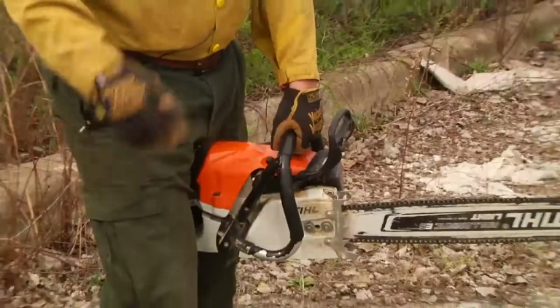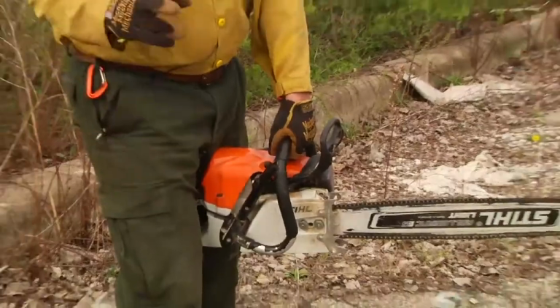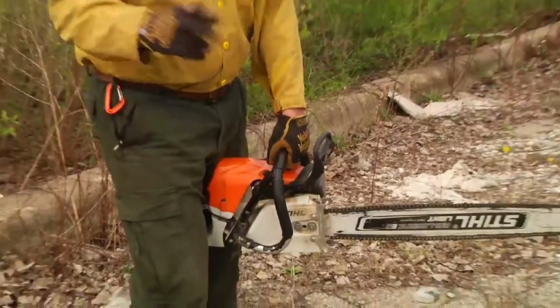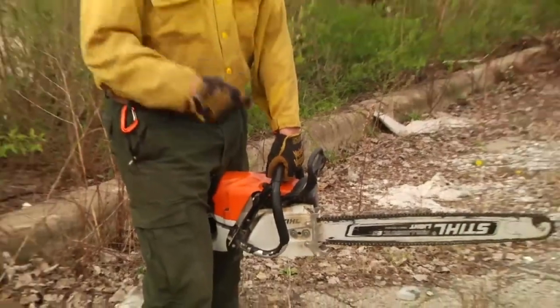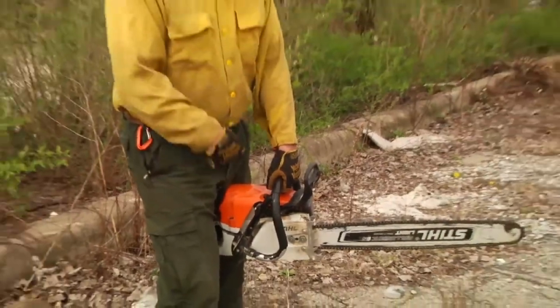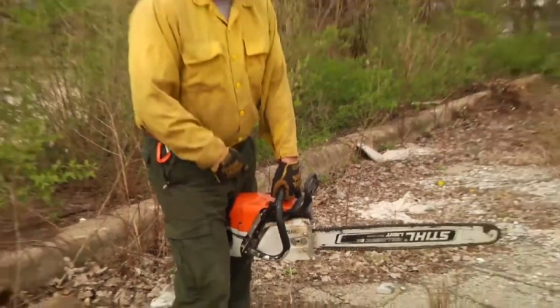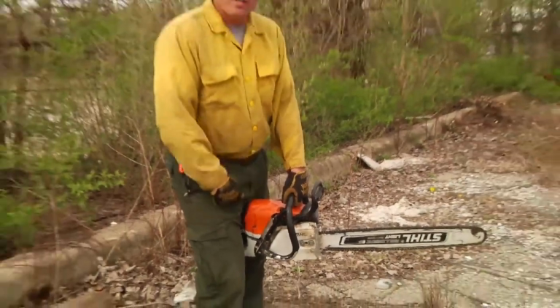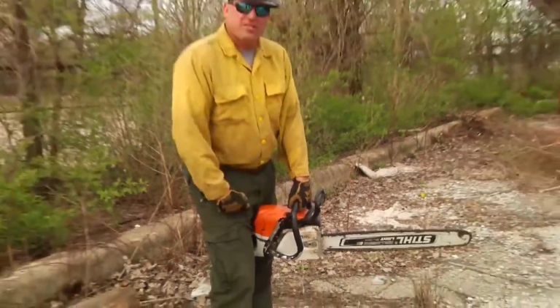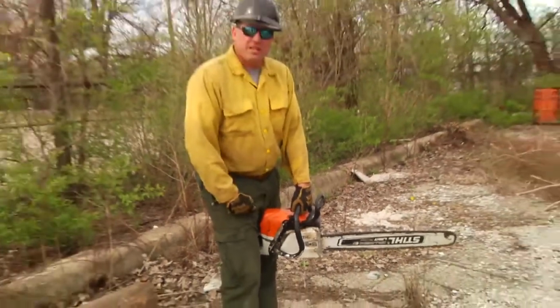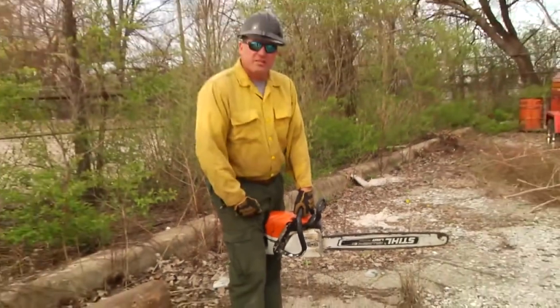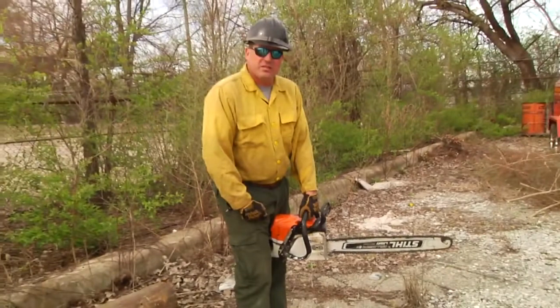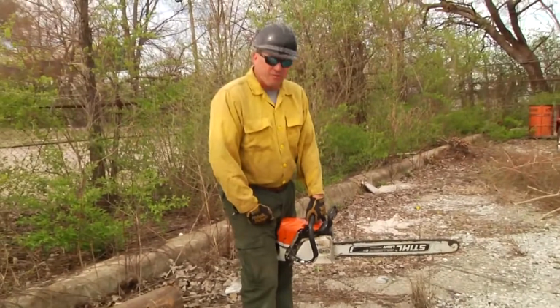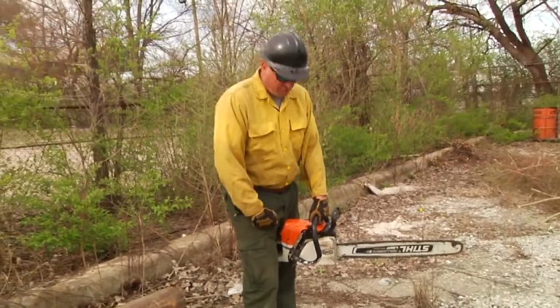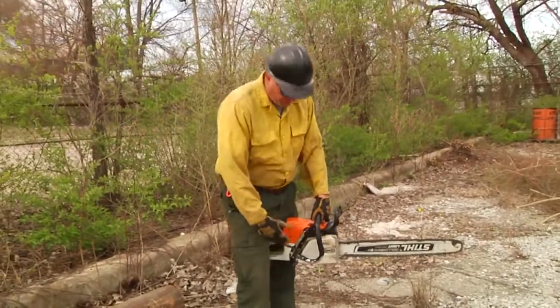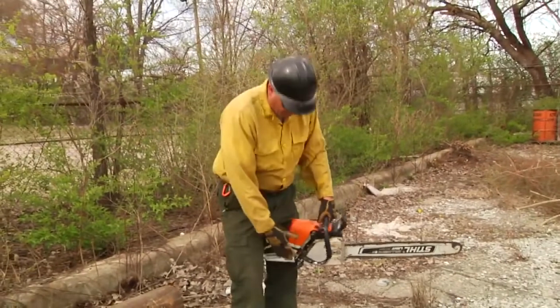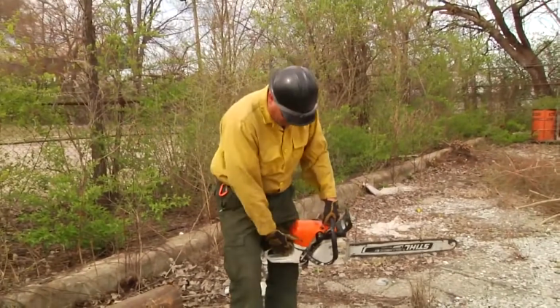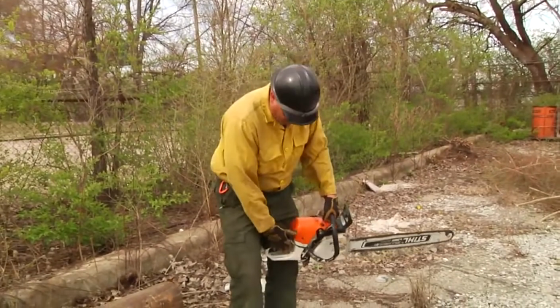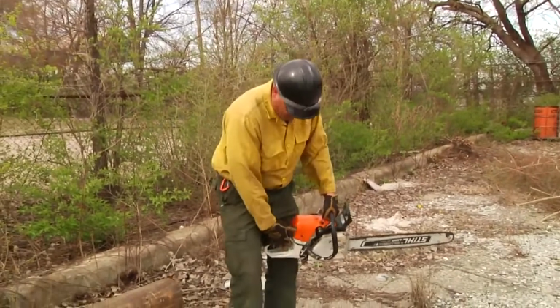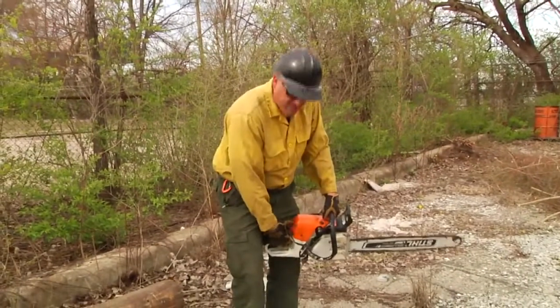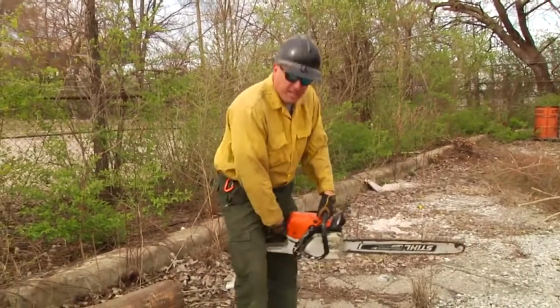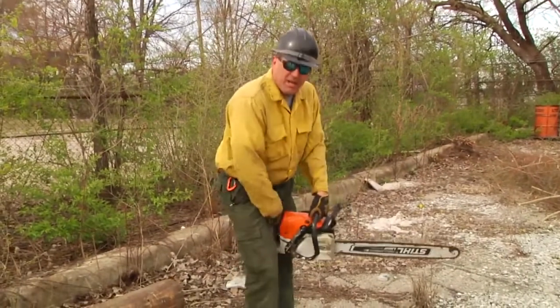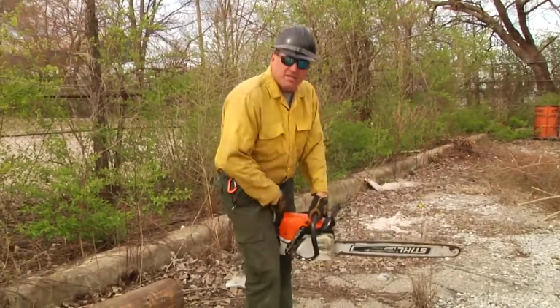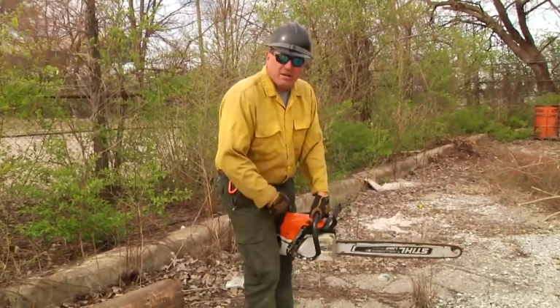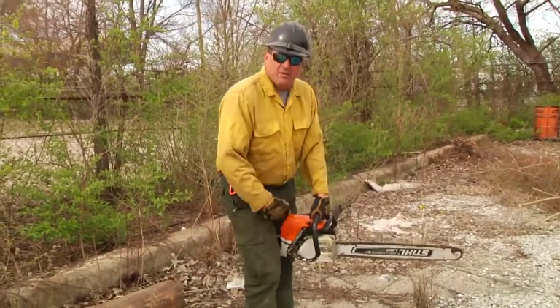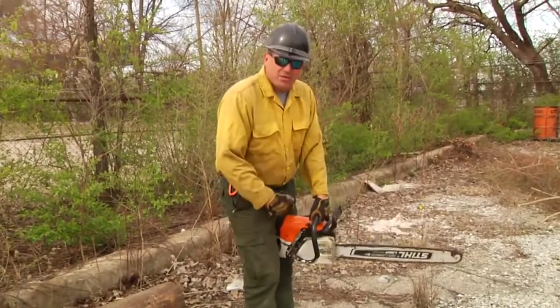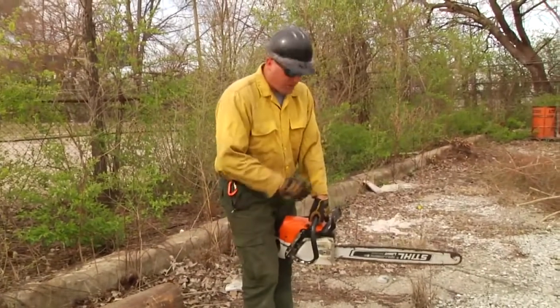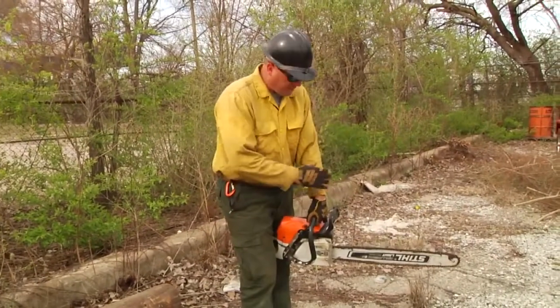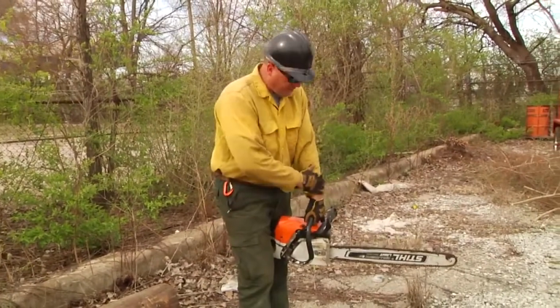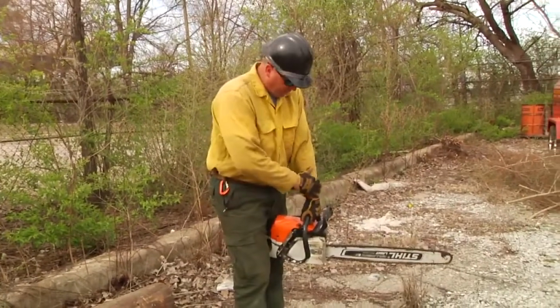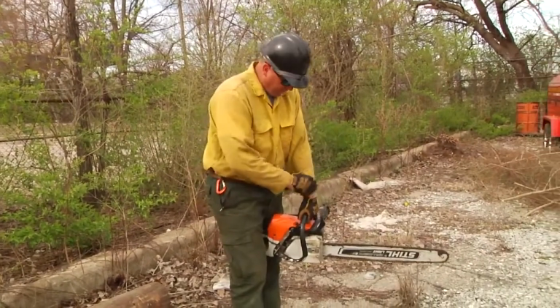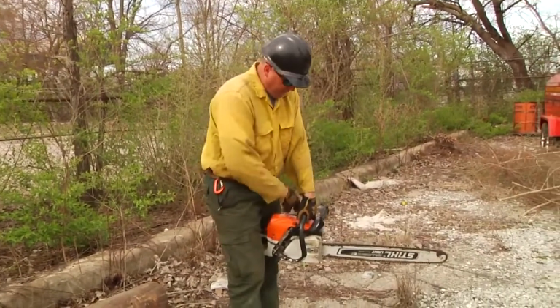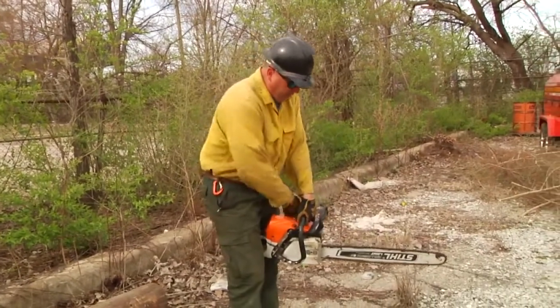Let me demonstrate the standing start for you. Again, maintain contact with the saw here and here.